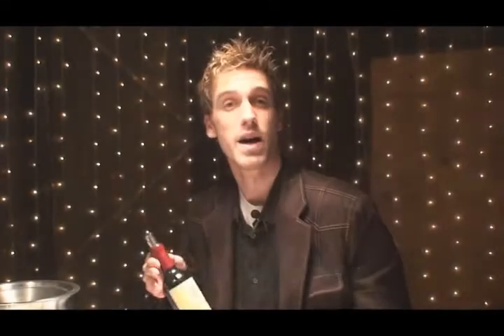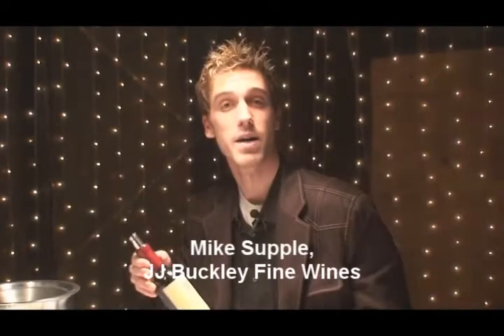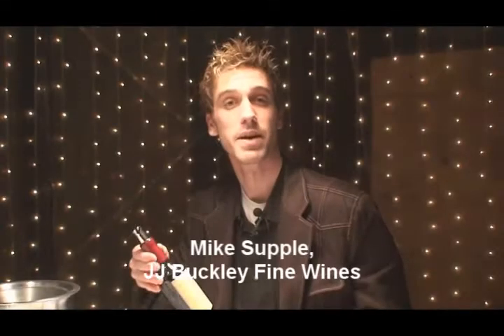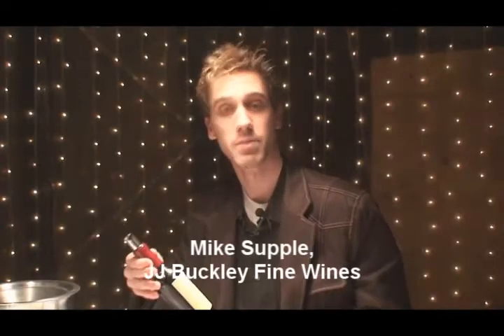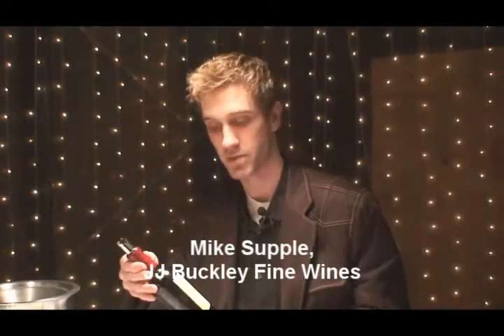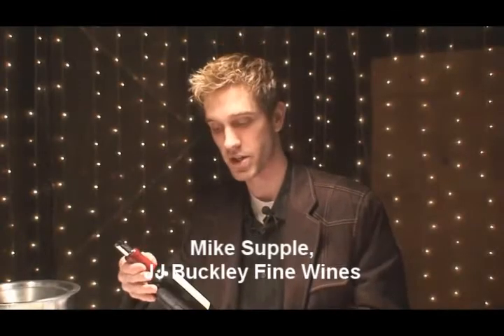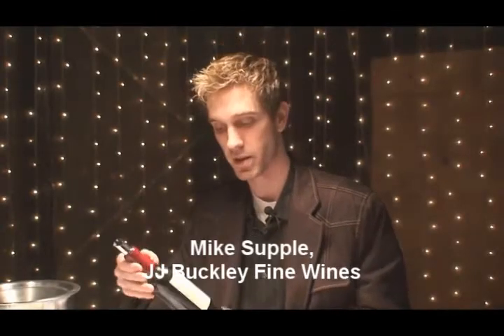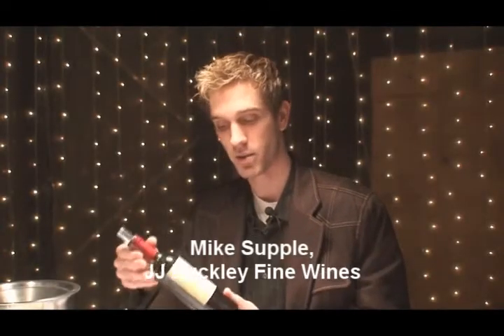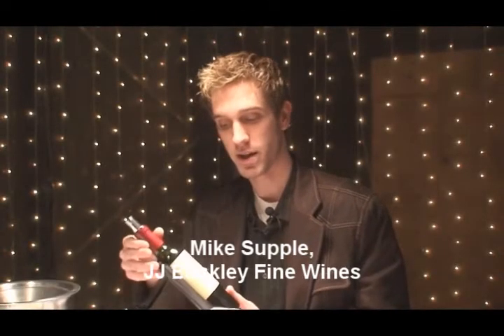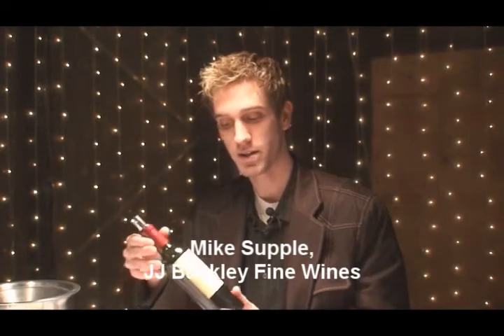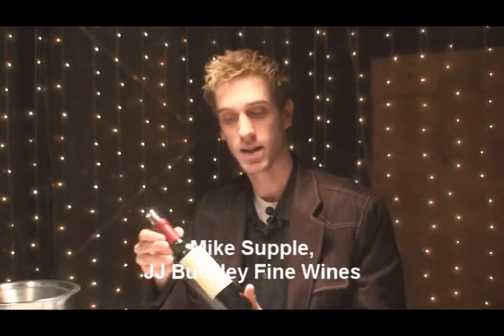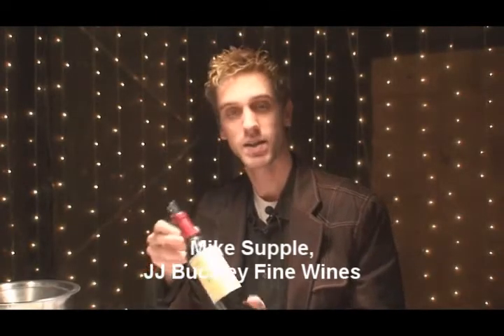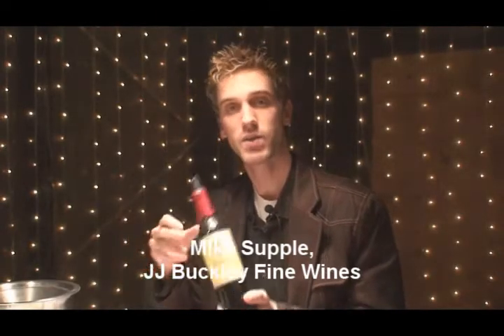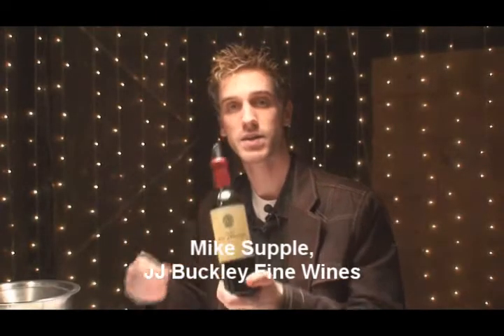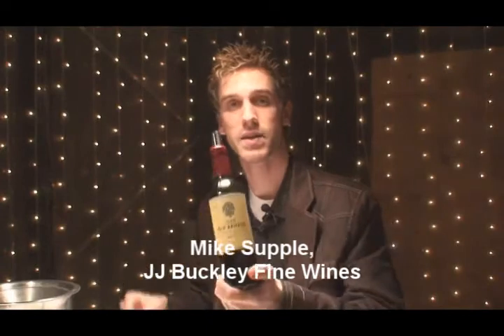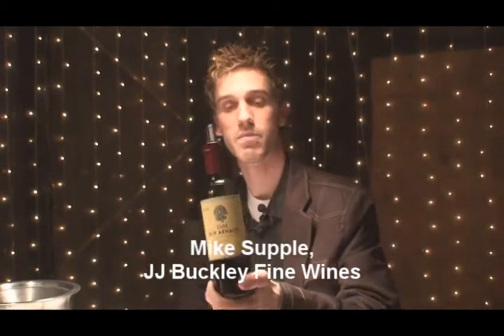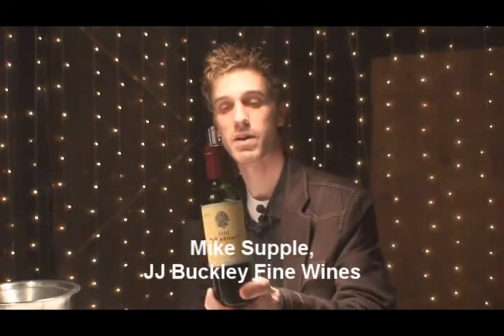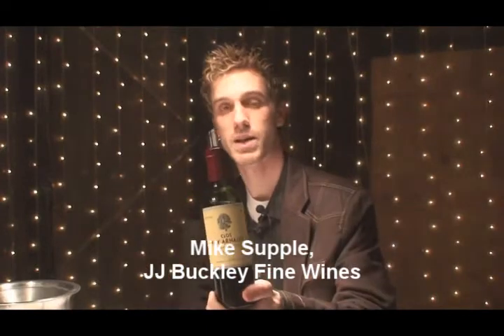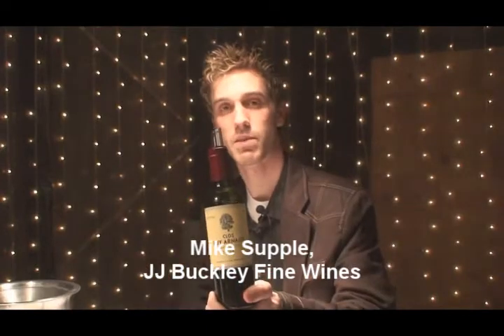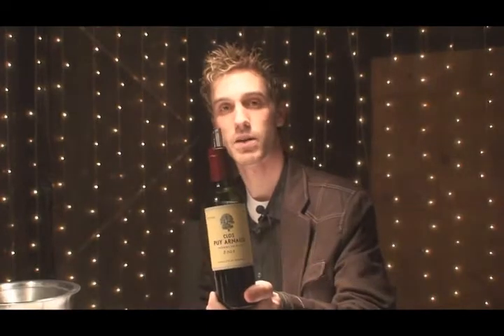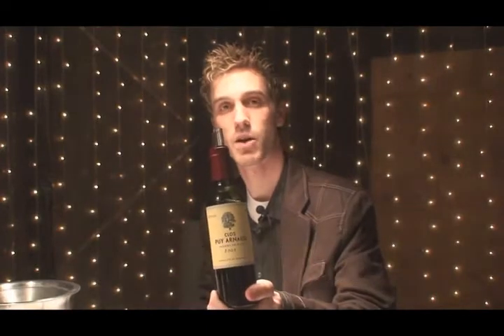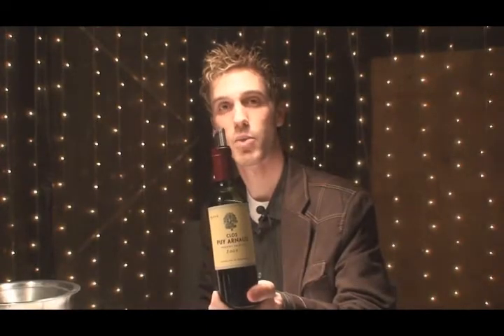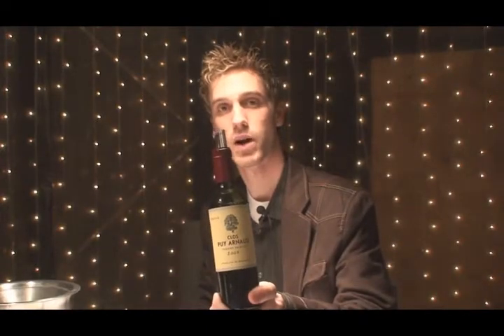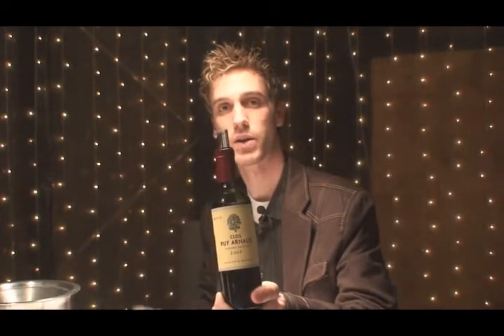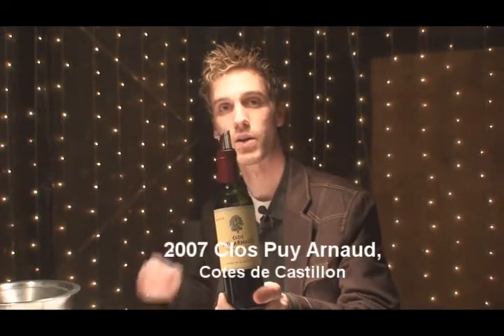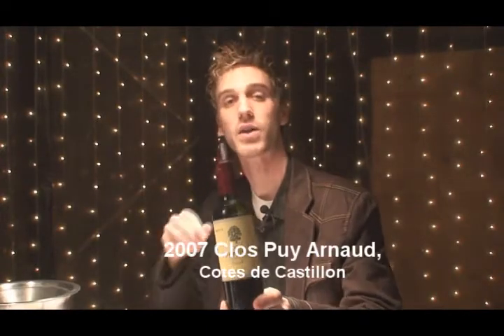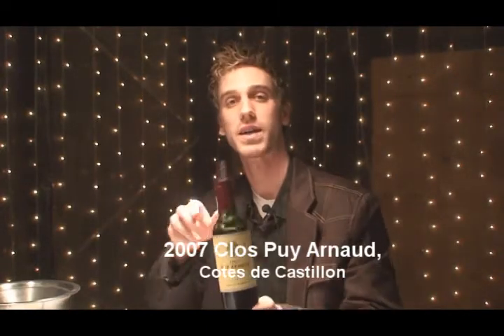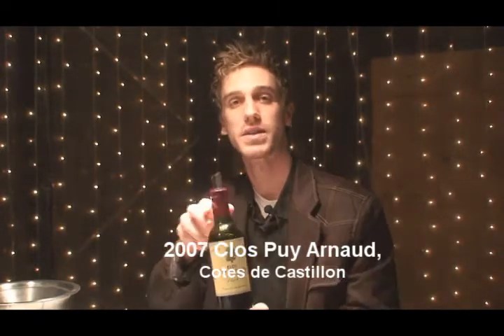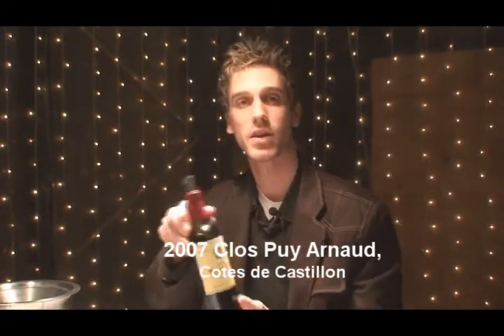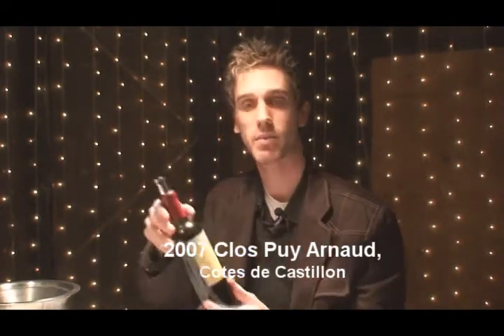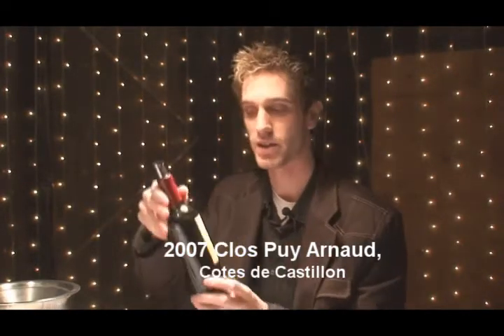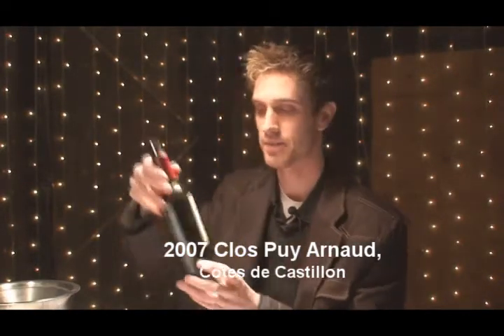Hi, I'm Mike Sopel from JJ Buckley Wines, tasting the 2007 barrel sample of the Clos Poirineau, a Cote de Castillon appellation.